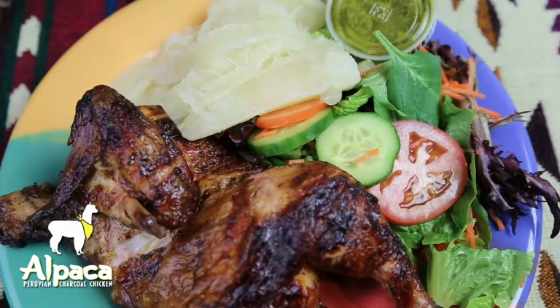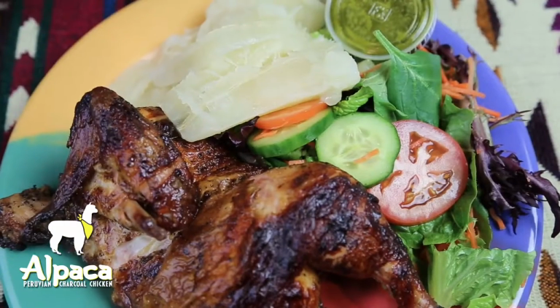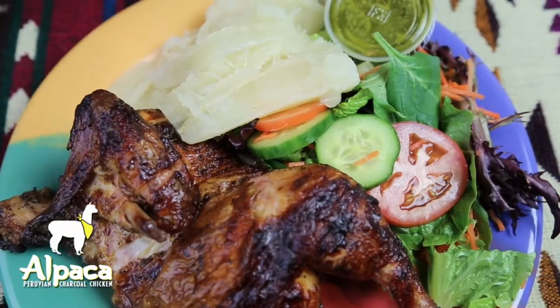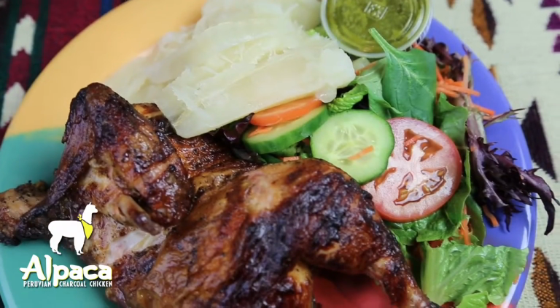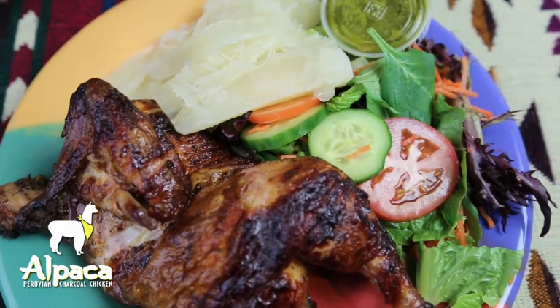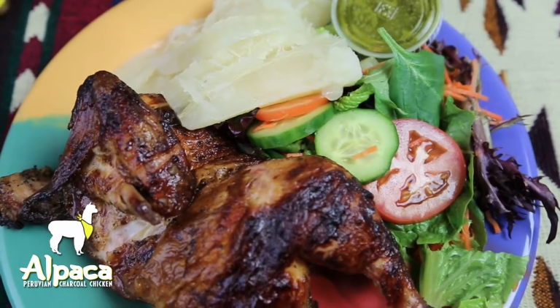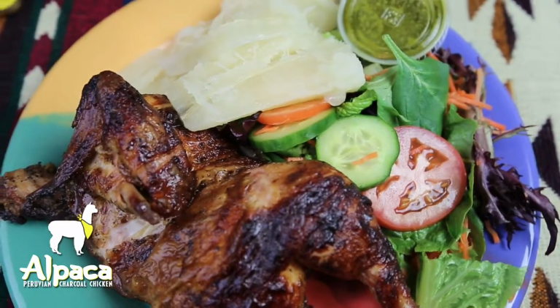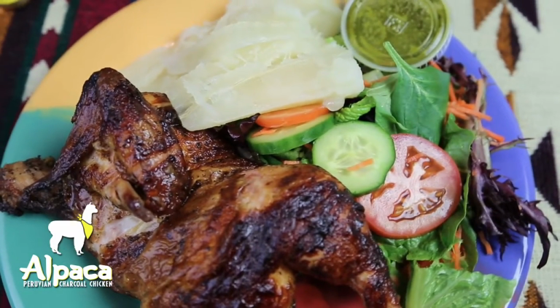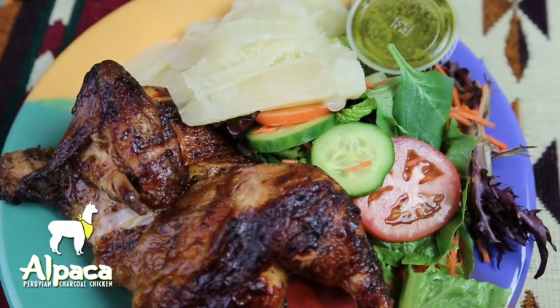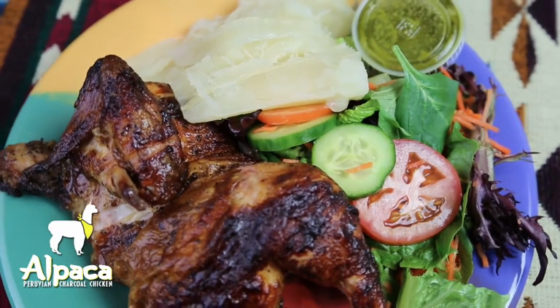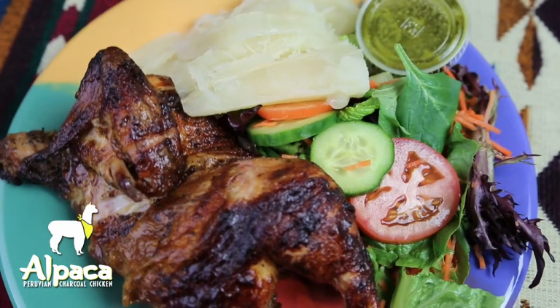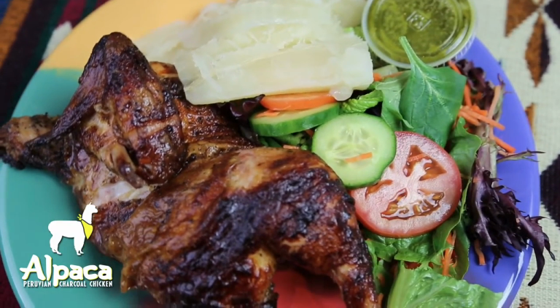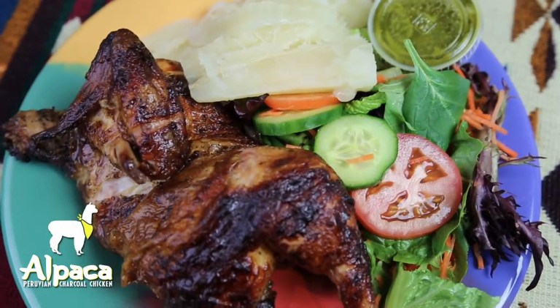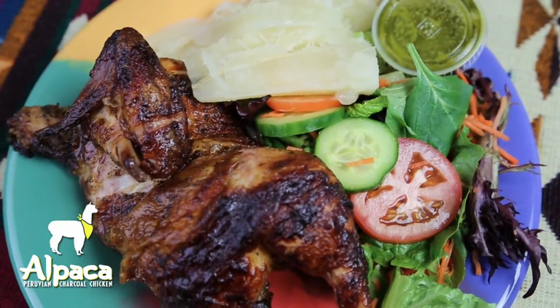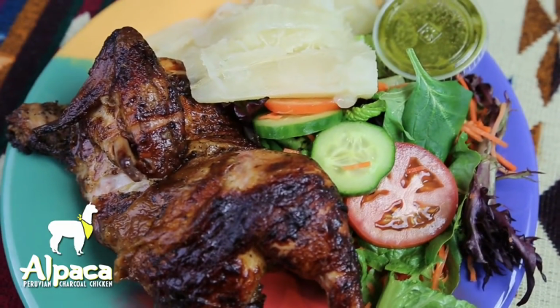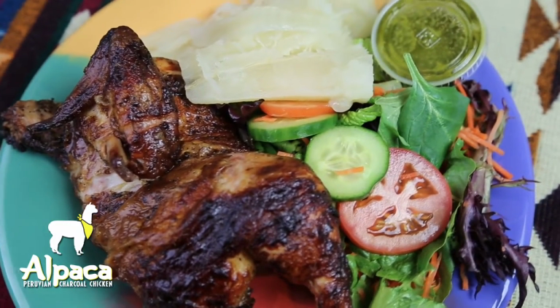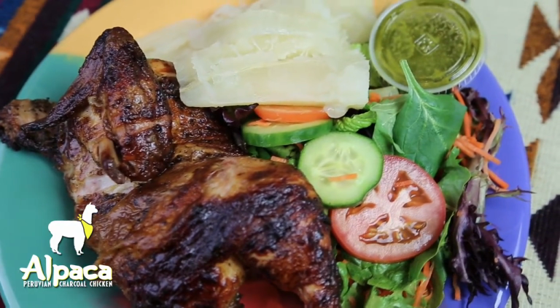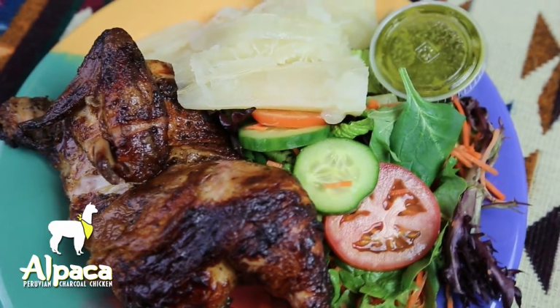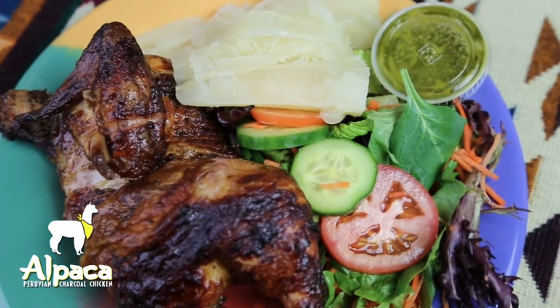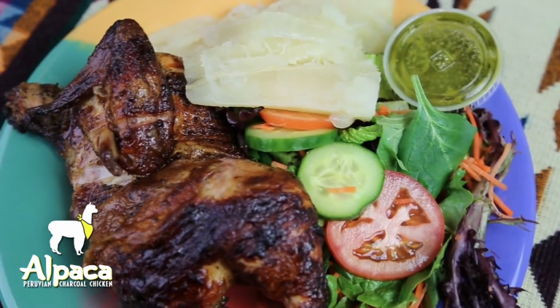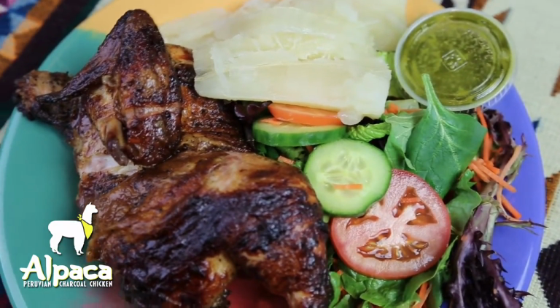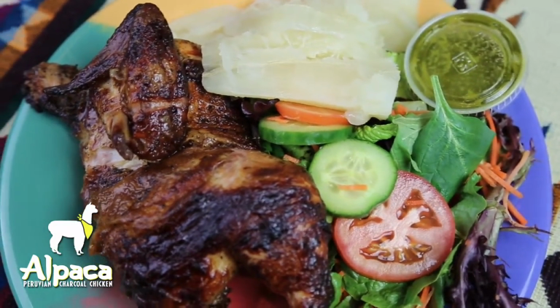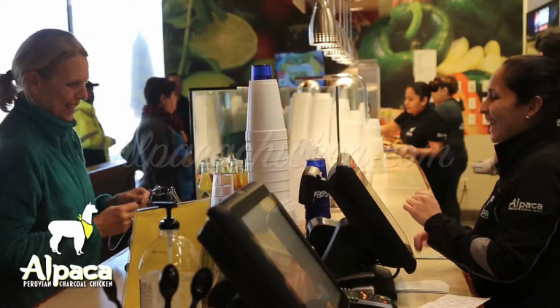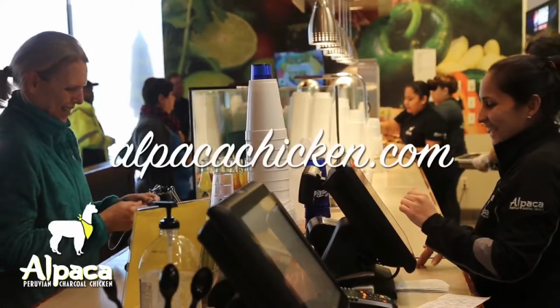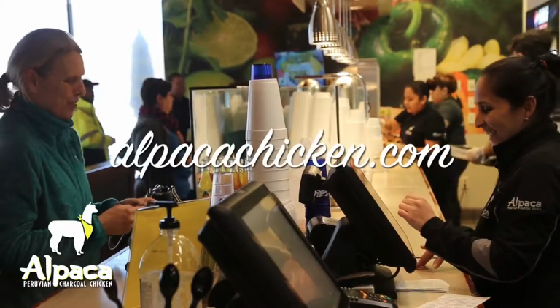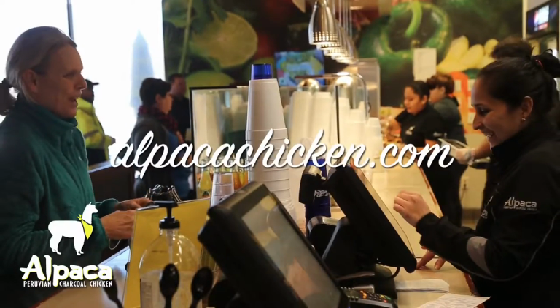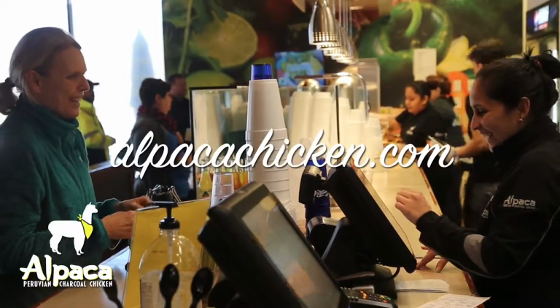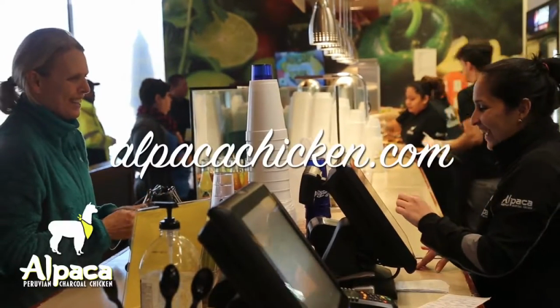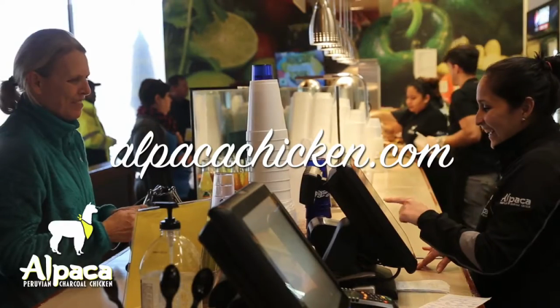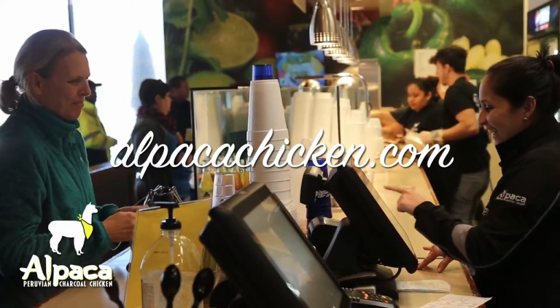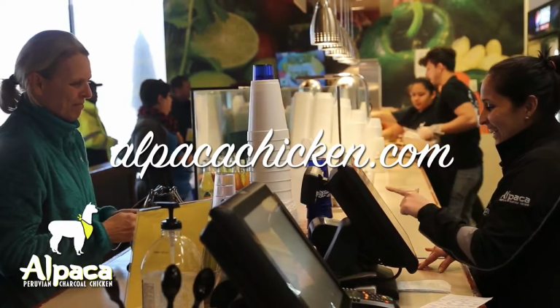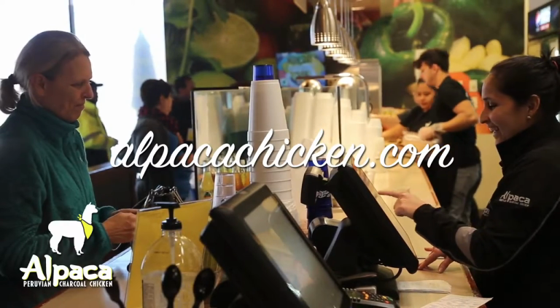Keep checking us out on Facebook and YouTube for more ideas. We hope to see you soon at an Alpaca near you.